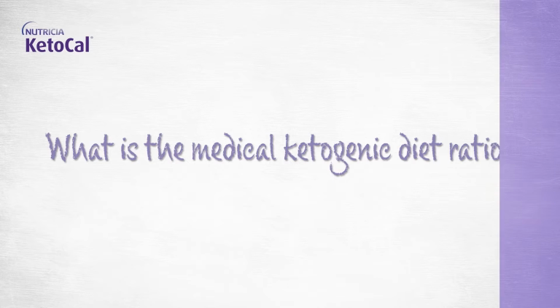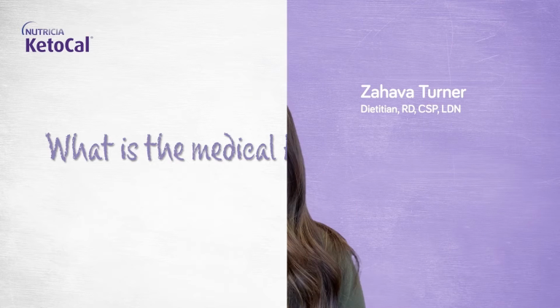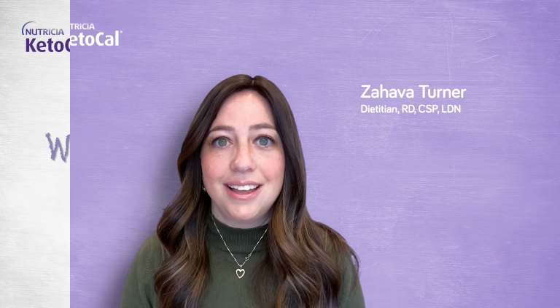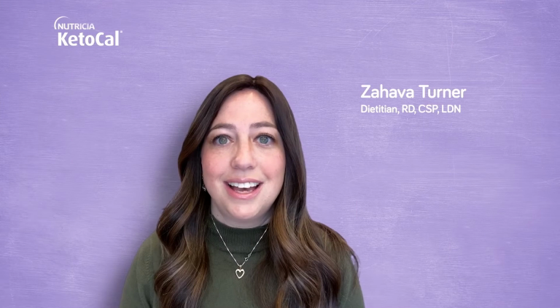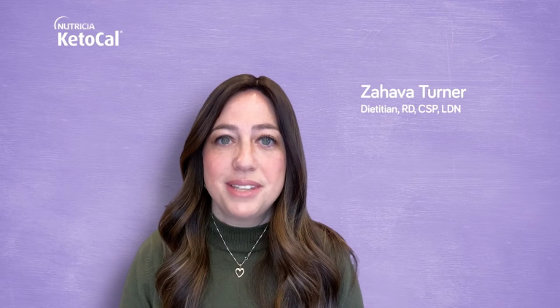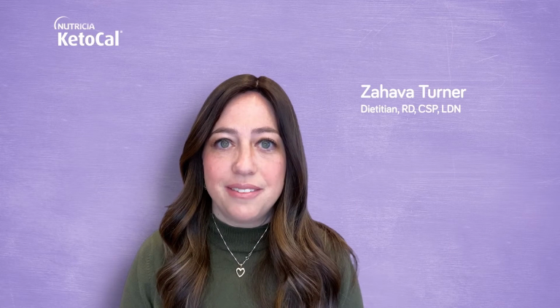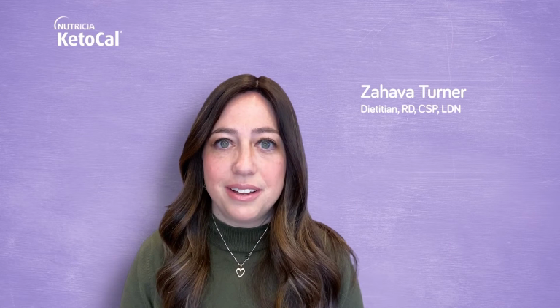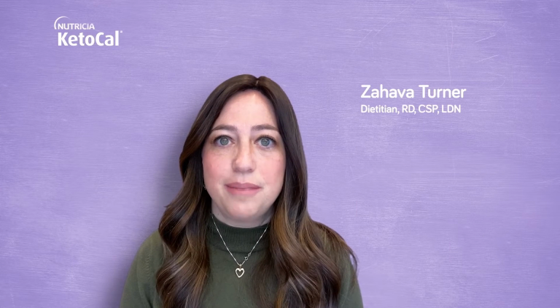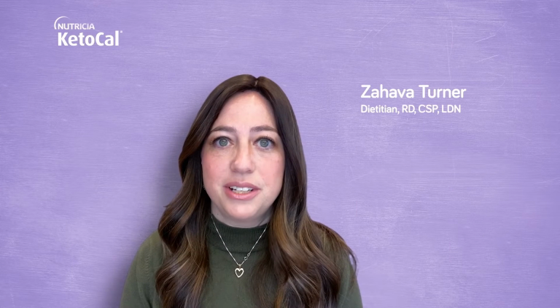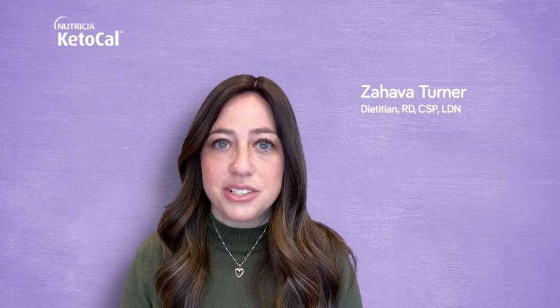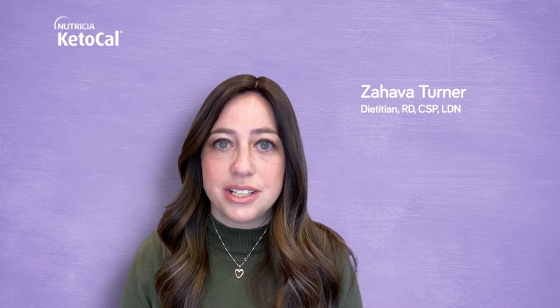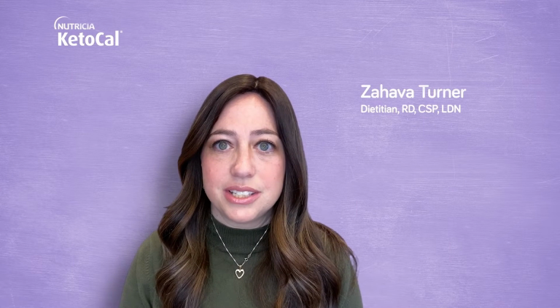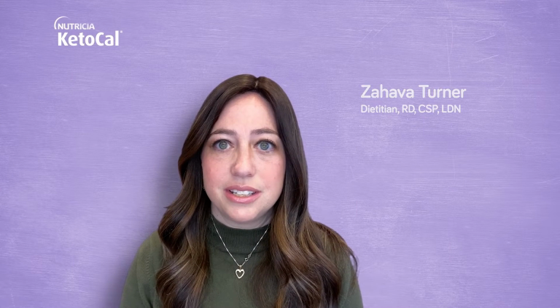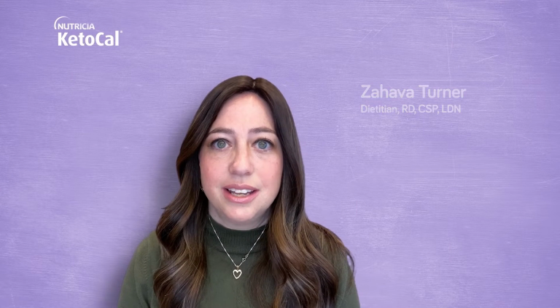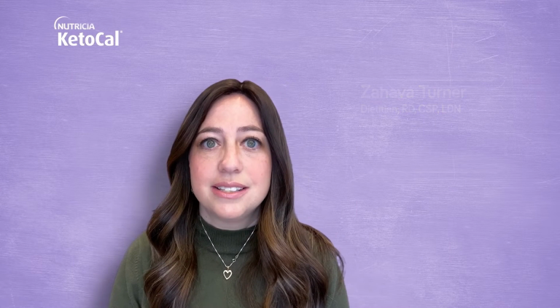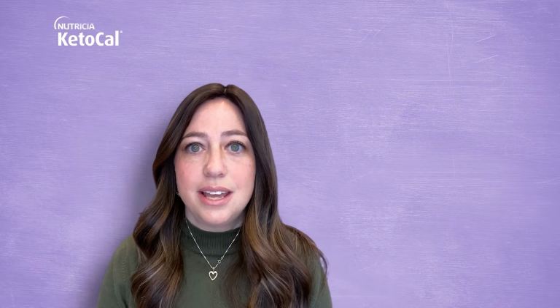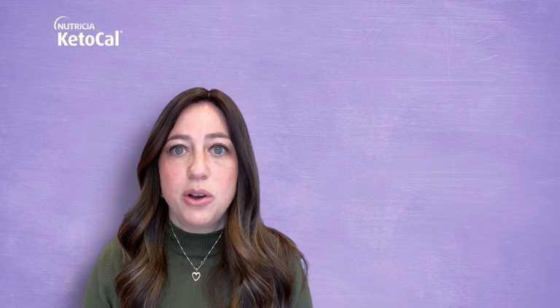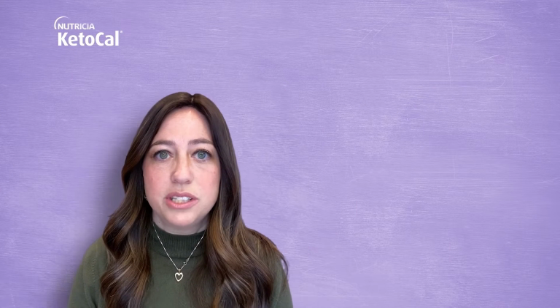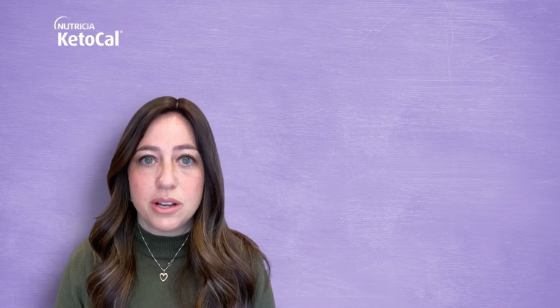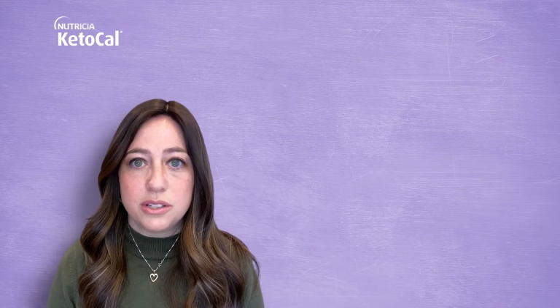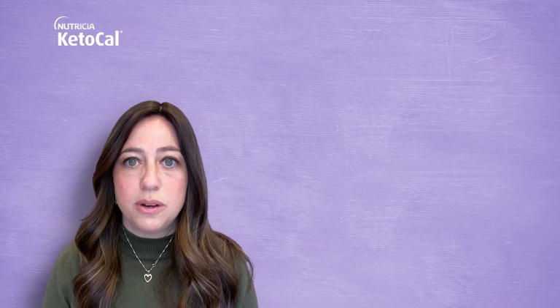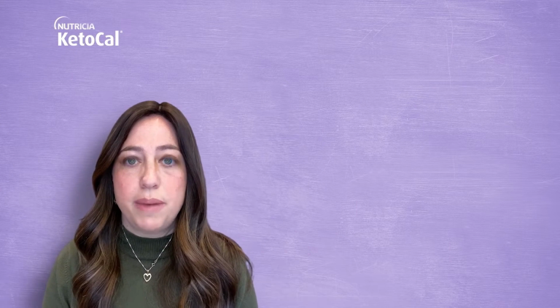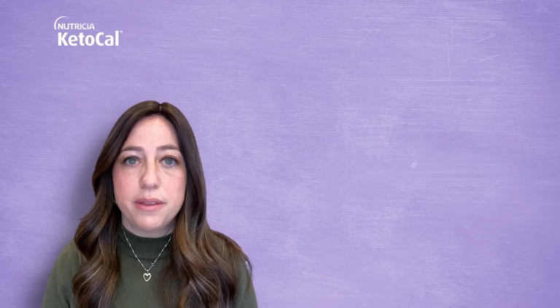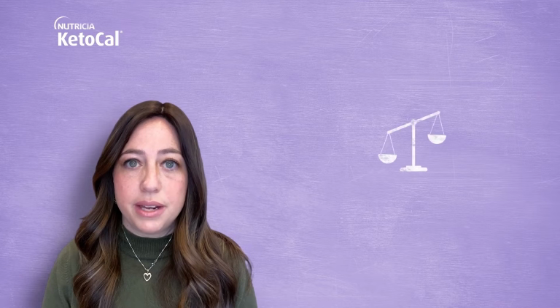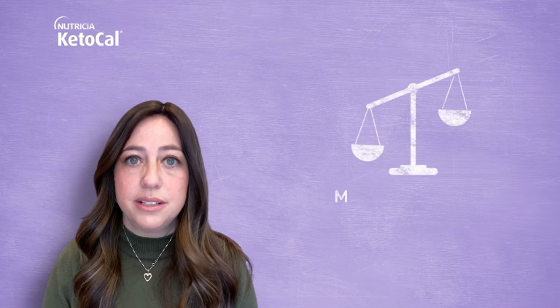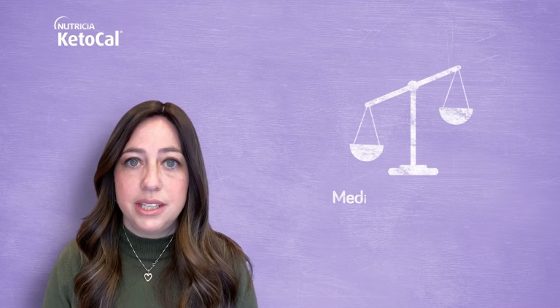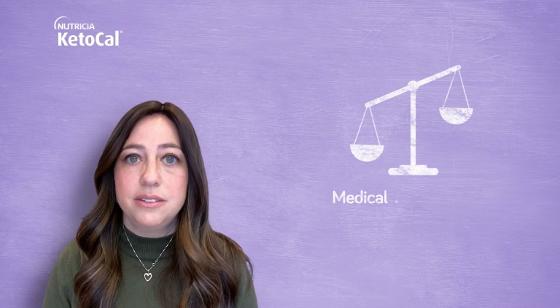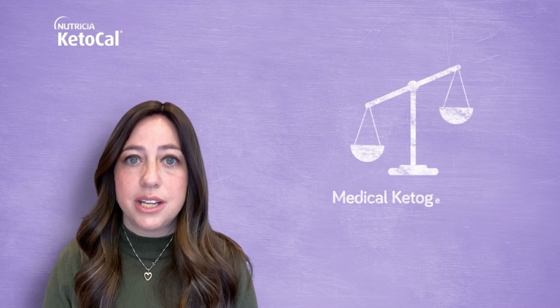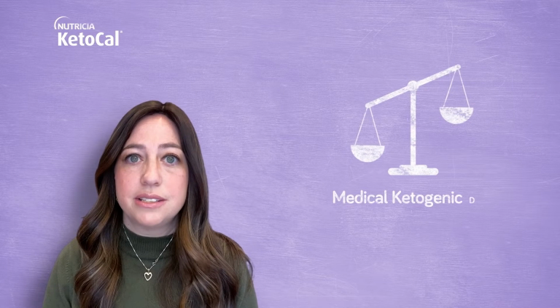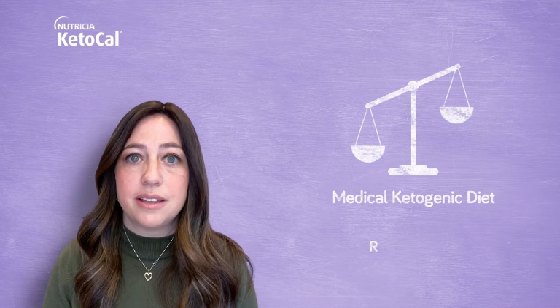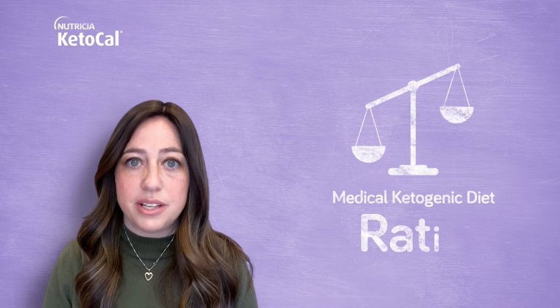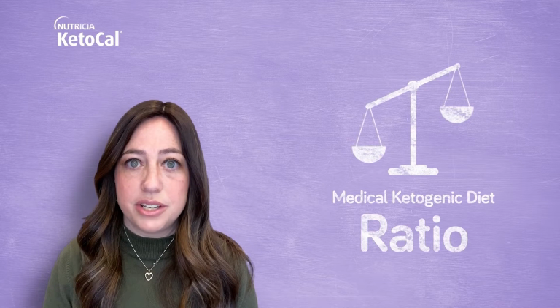Hi, I'm Zahava. I'm a registered dietitian. Today I'm going to talk to you about the medical ketogenic diet ratio.